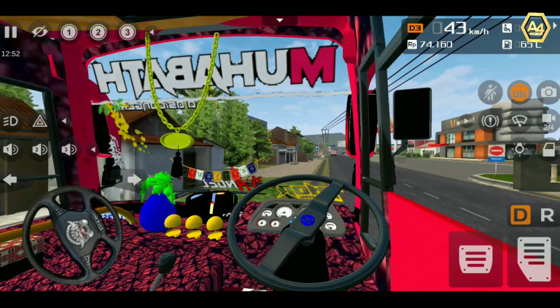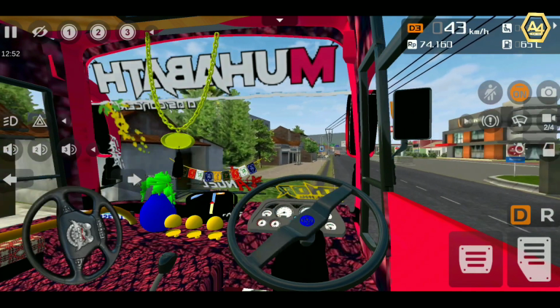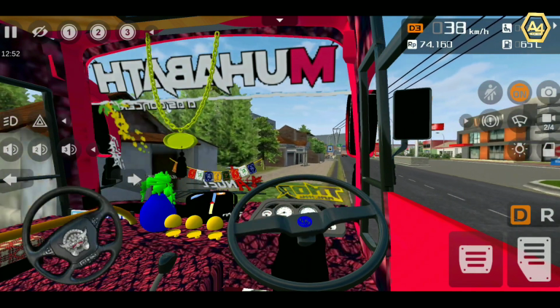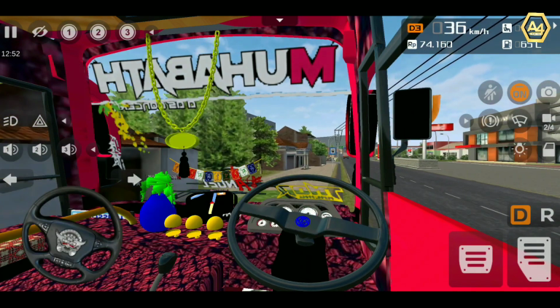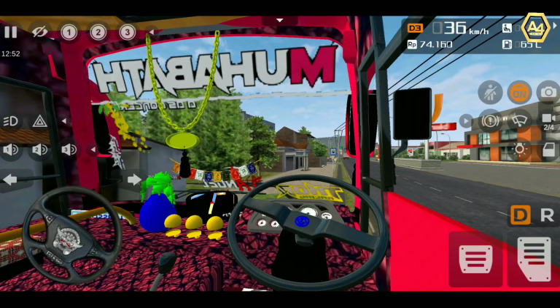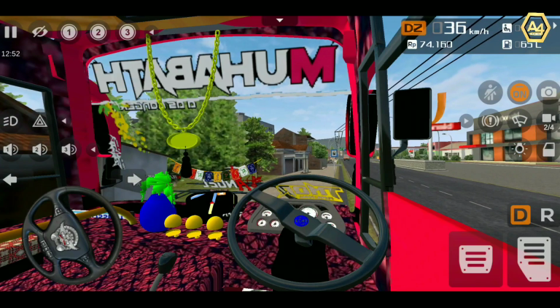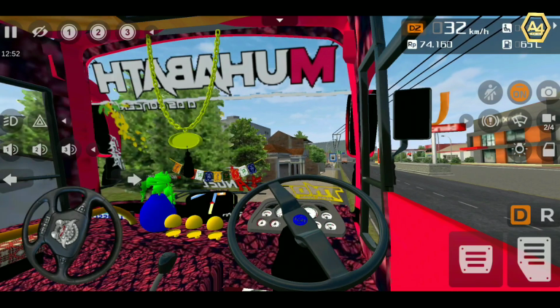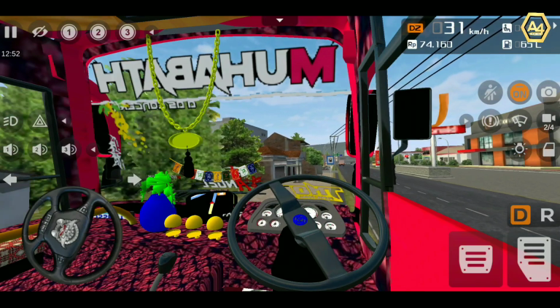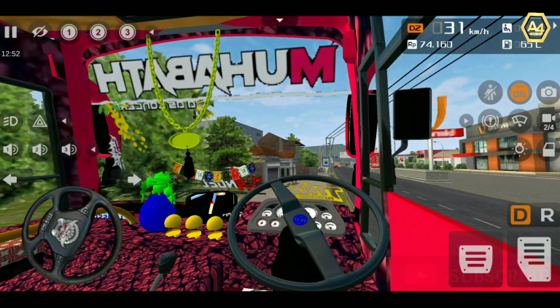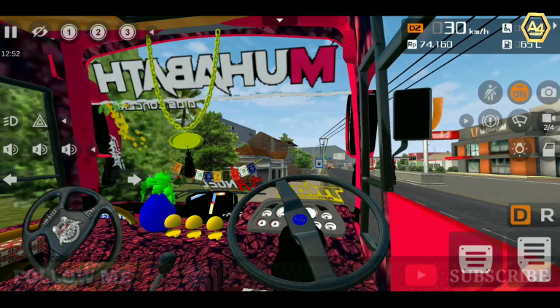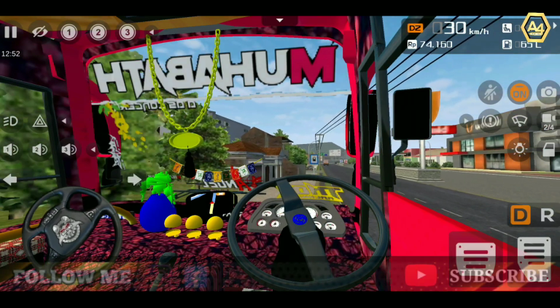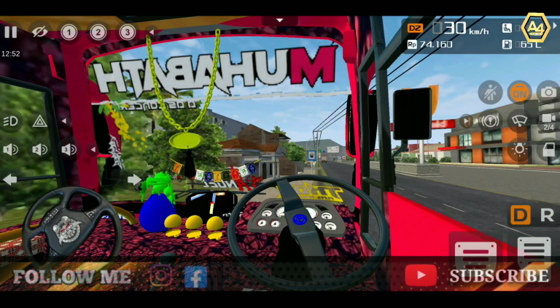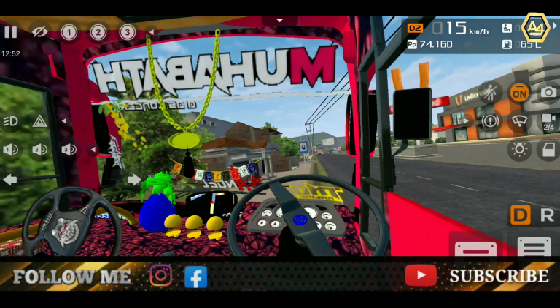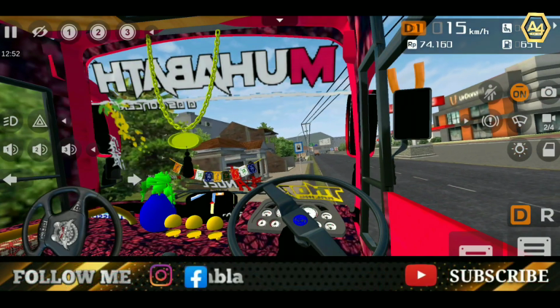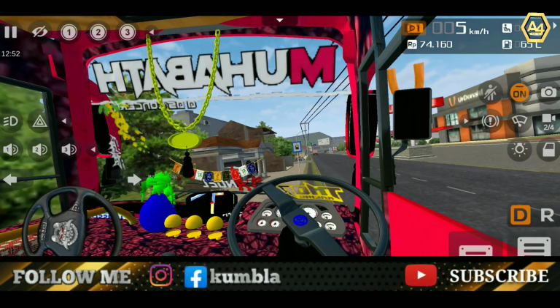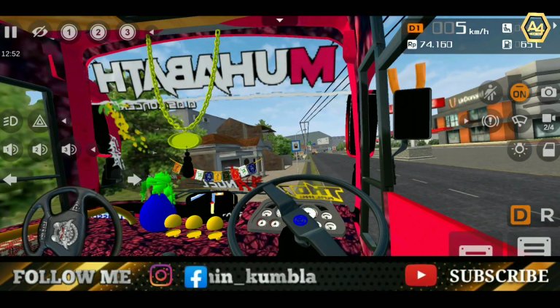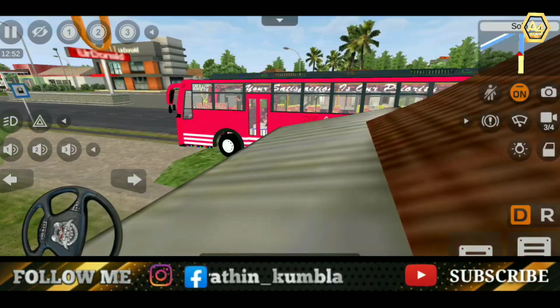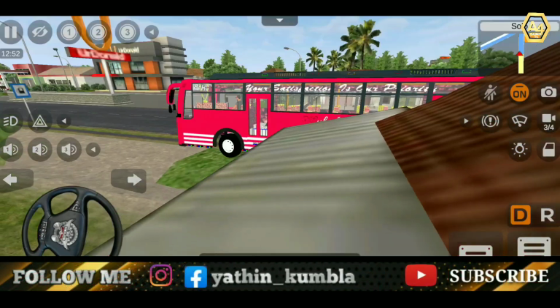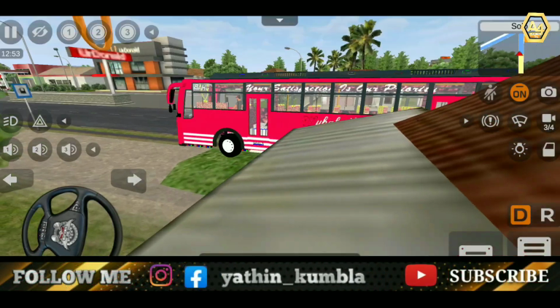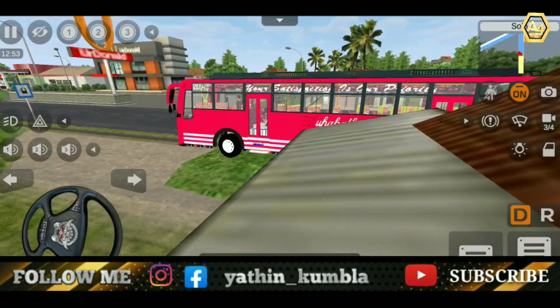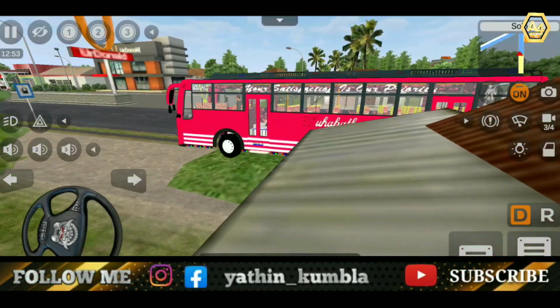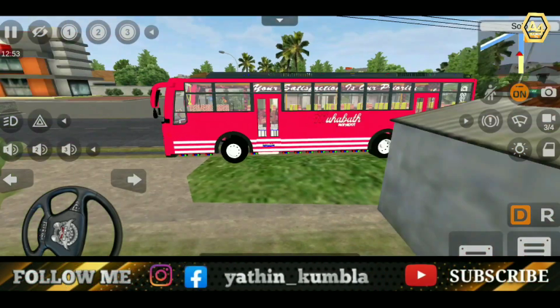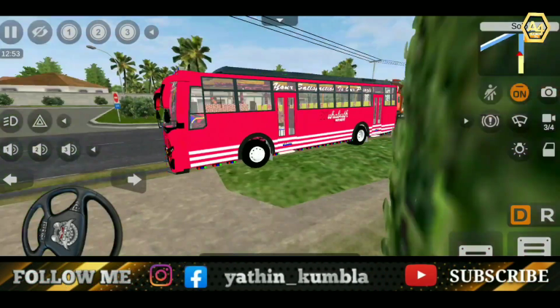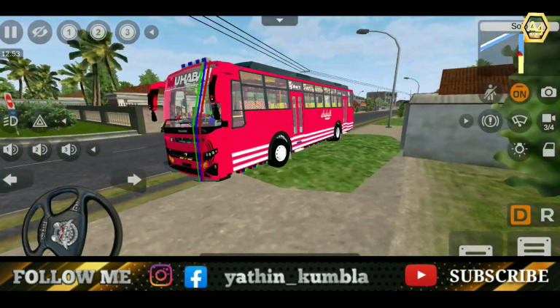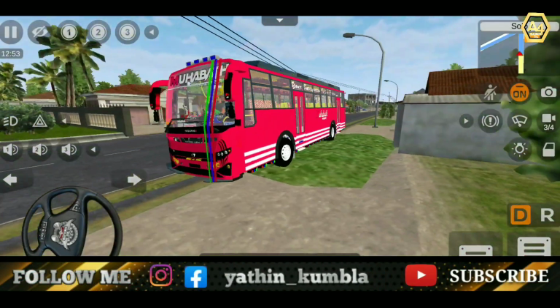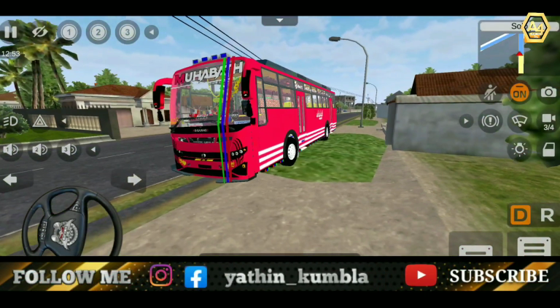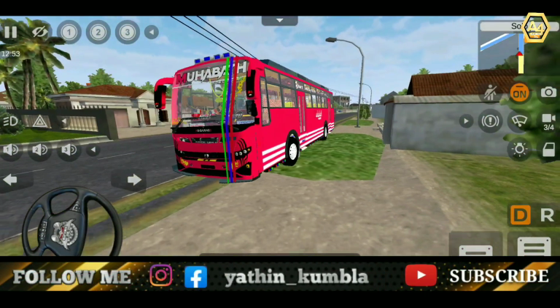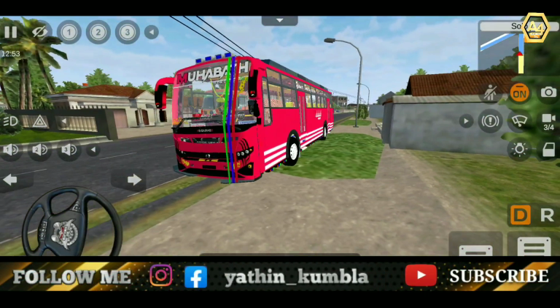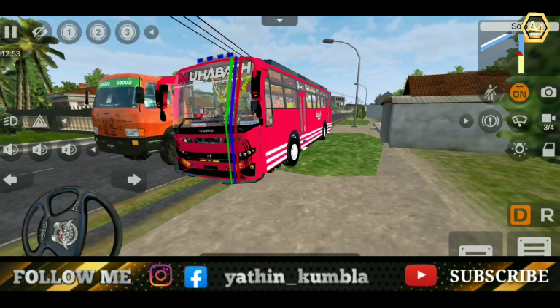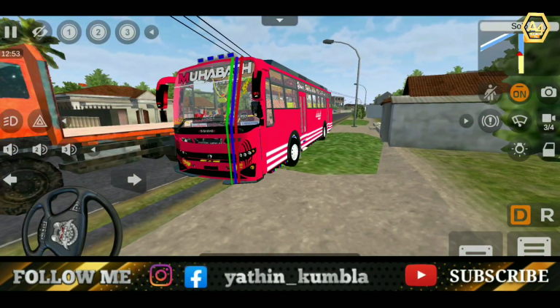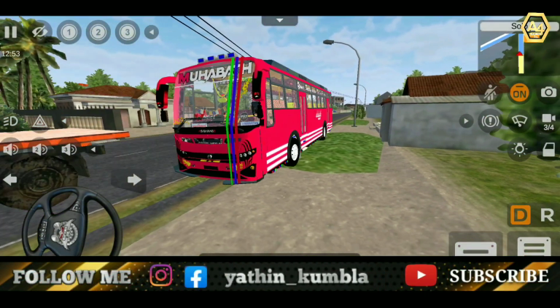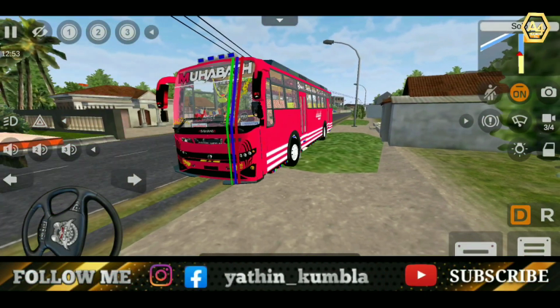Let's see how the night mode is. The night mode is on.